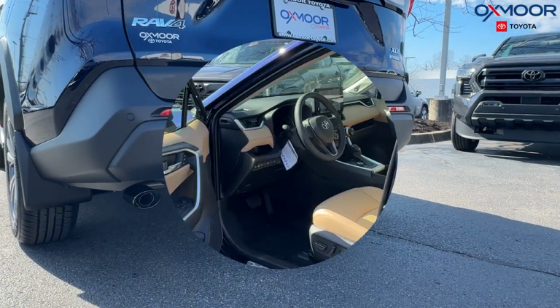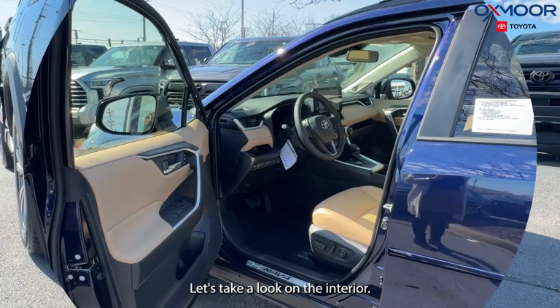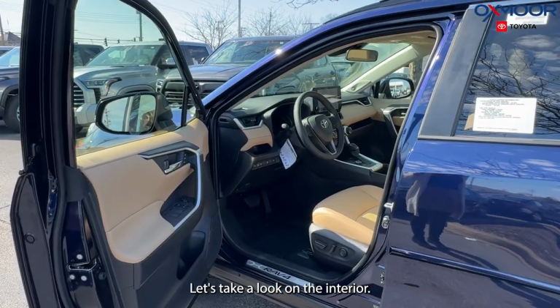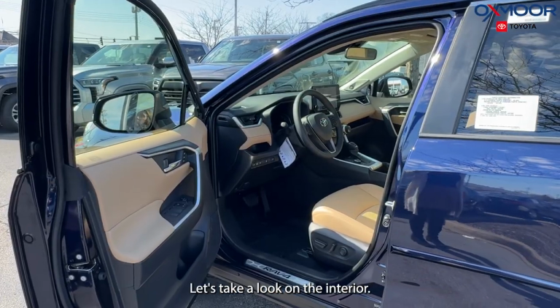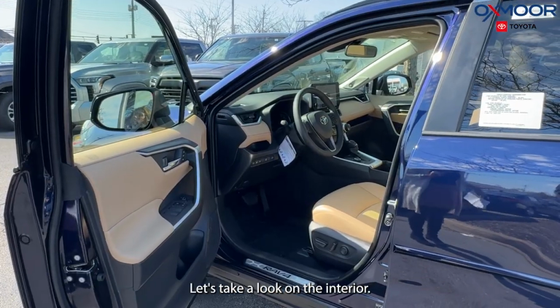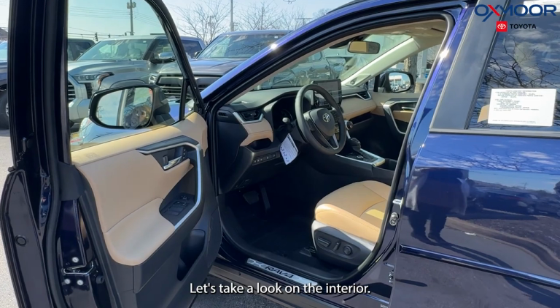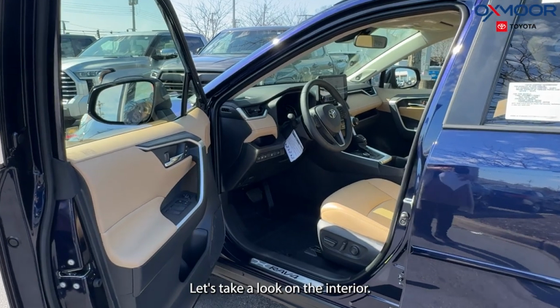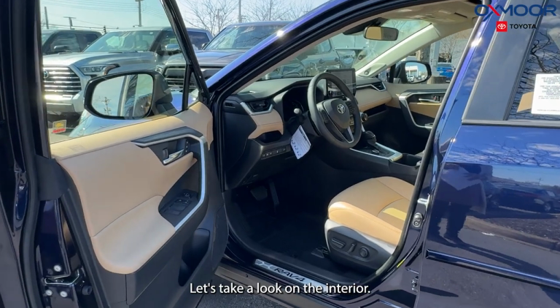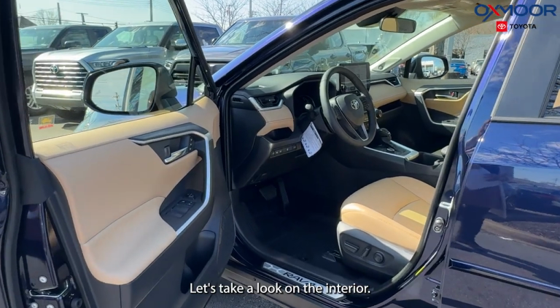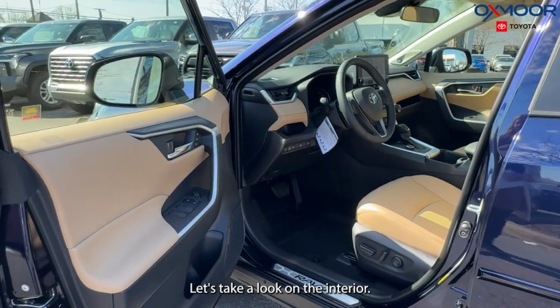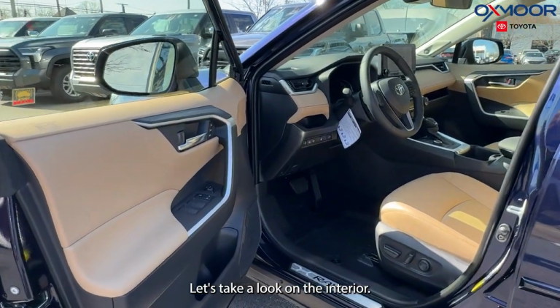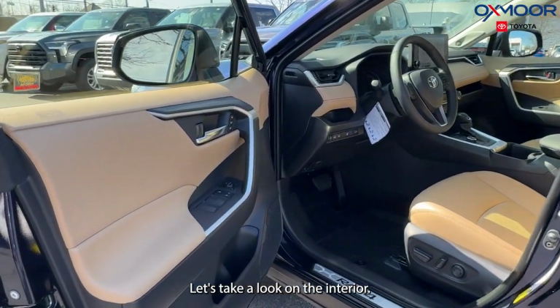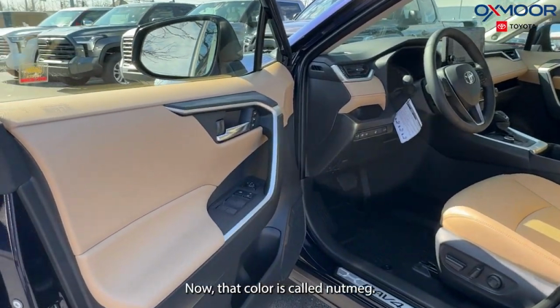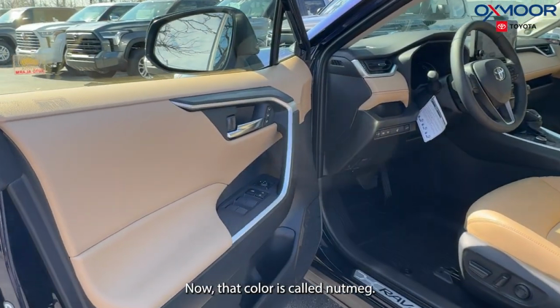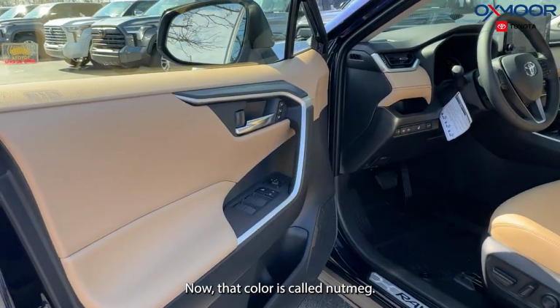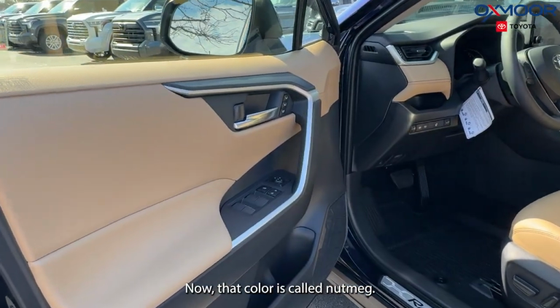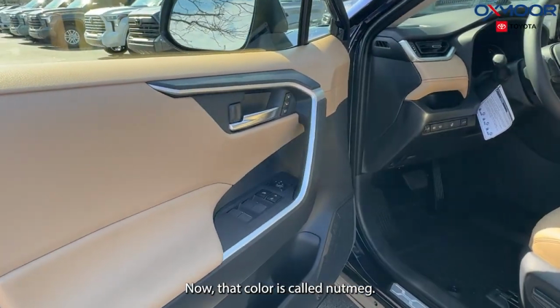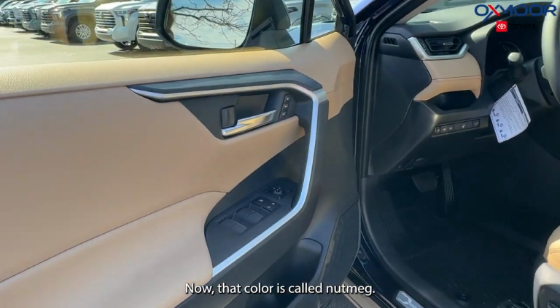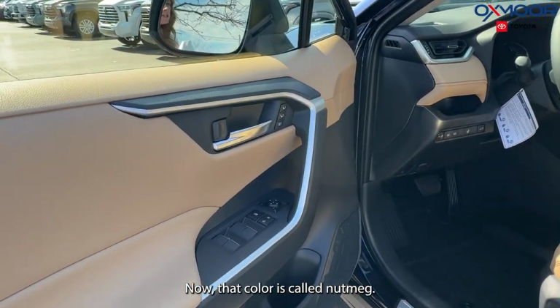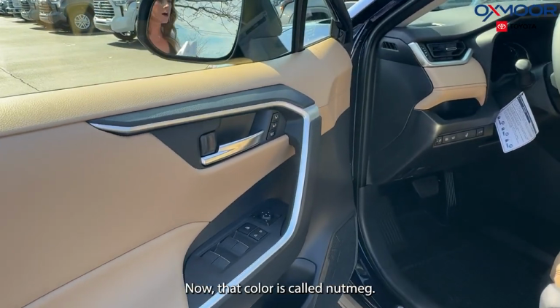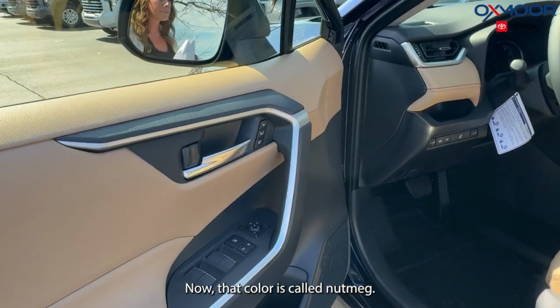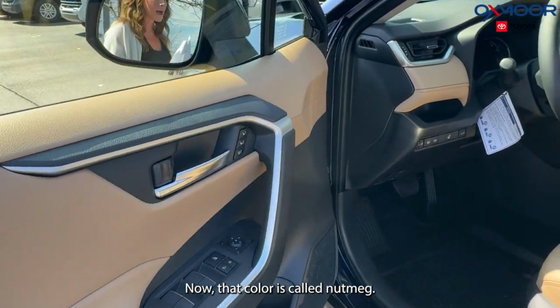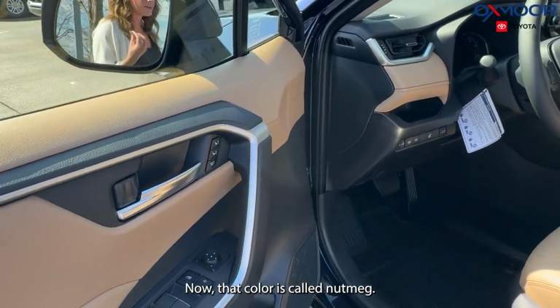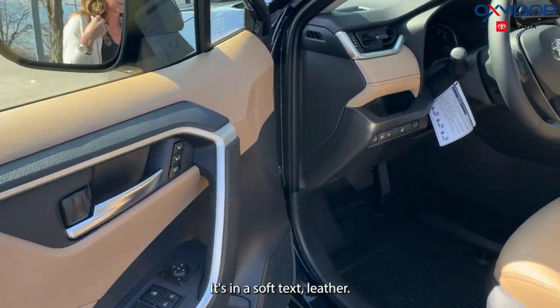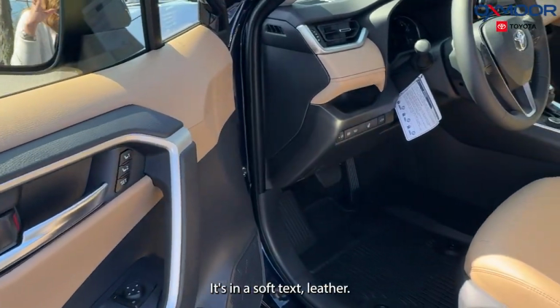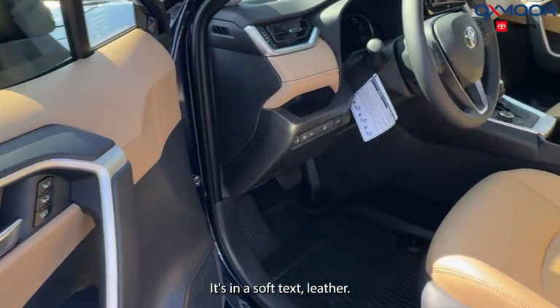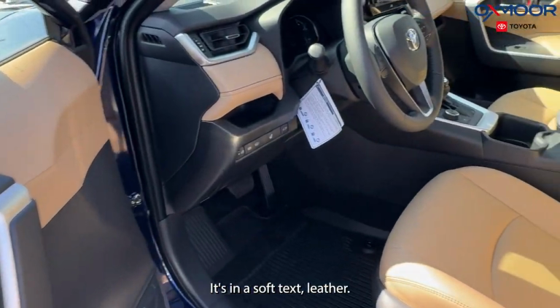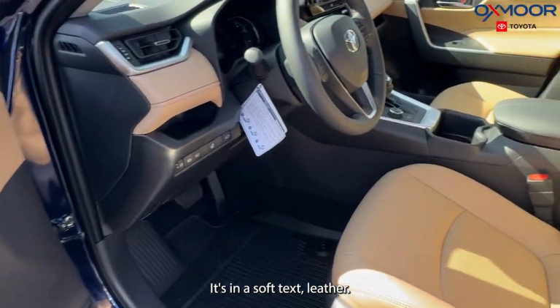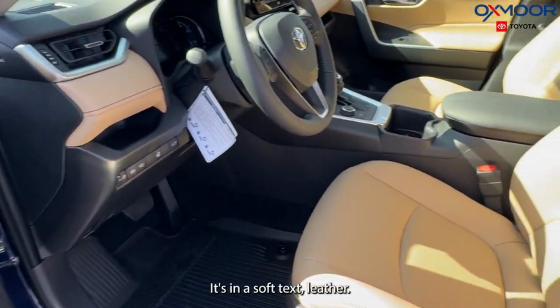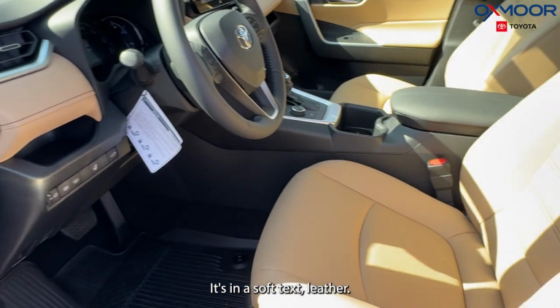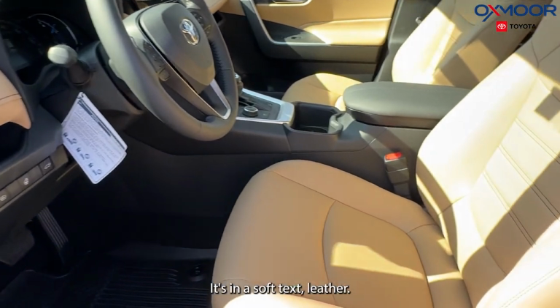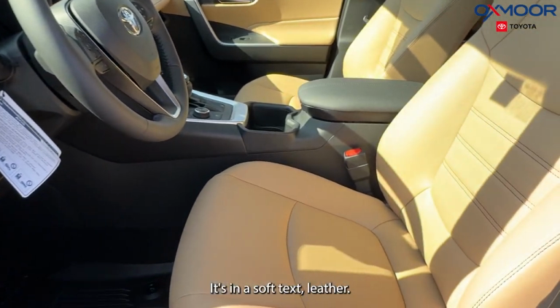Let's take a look at the interior. The interior color is called Nutmeg and it's in a soft textured leather.